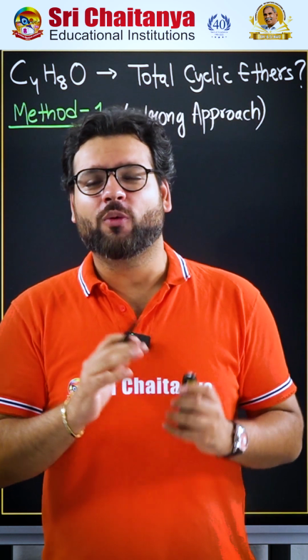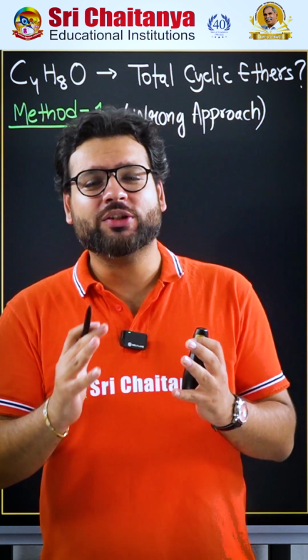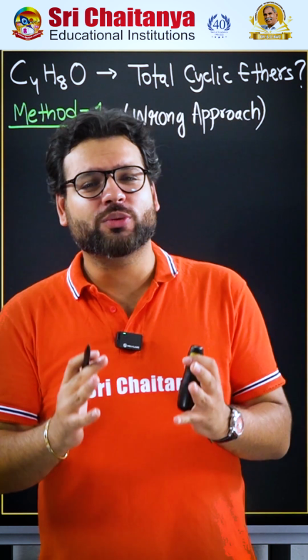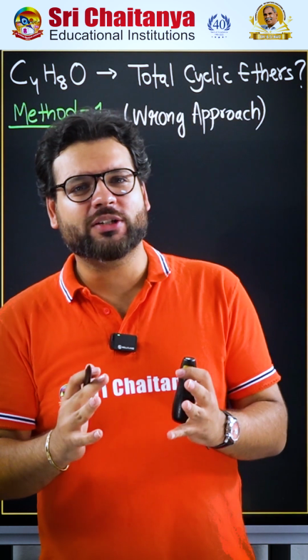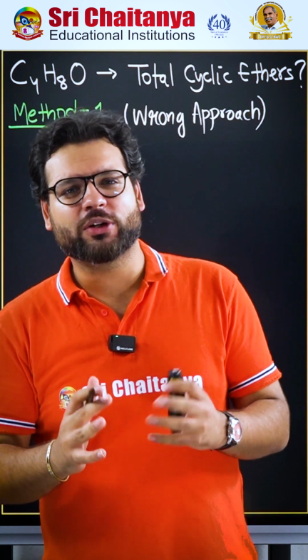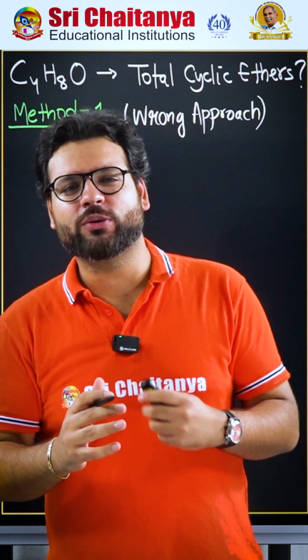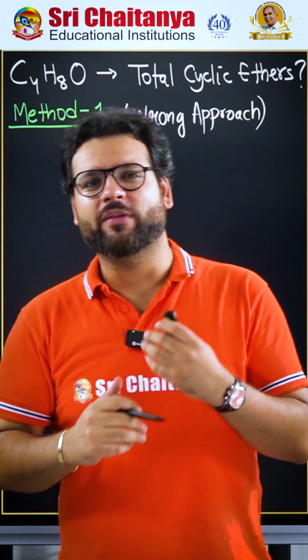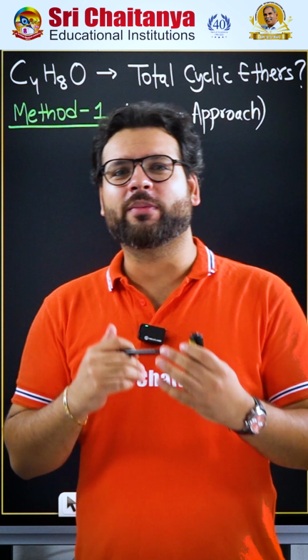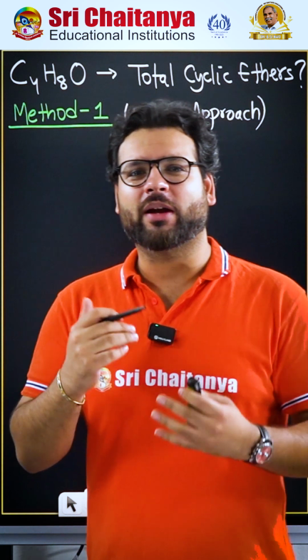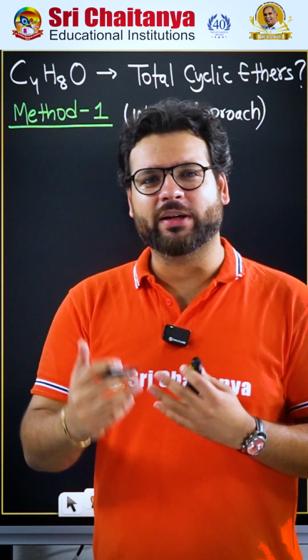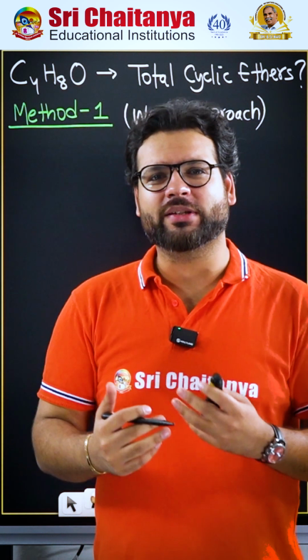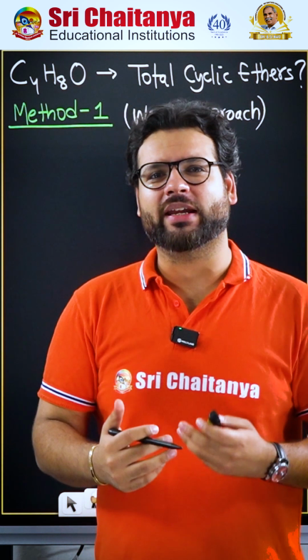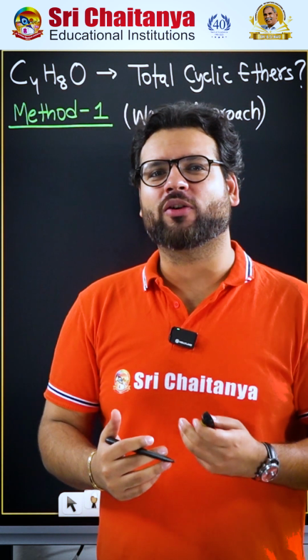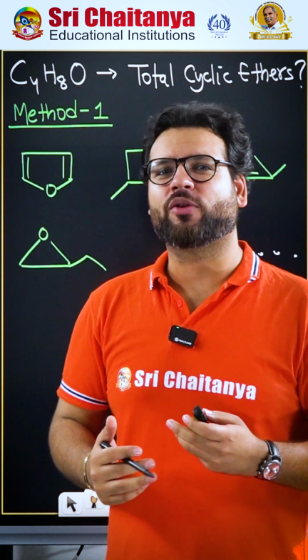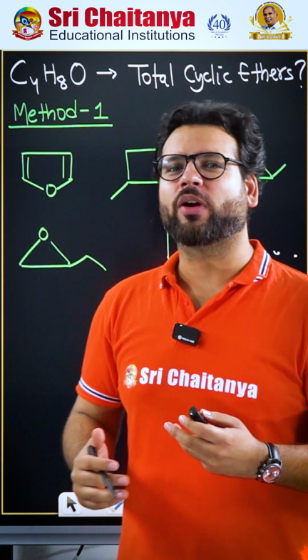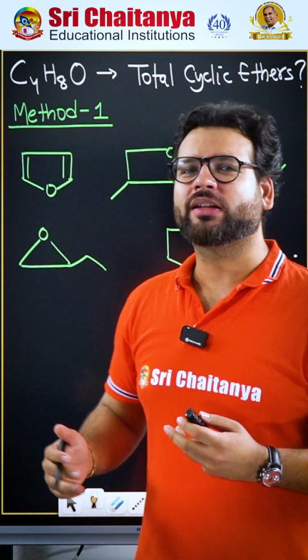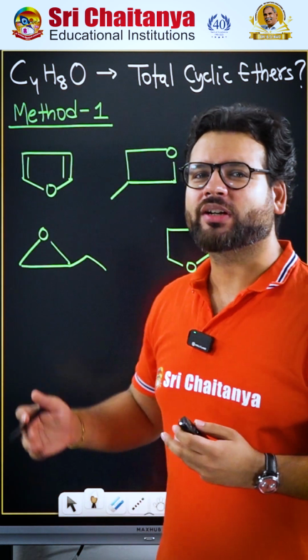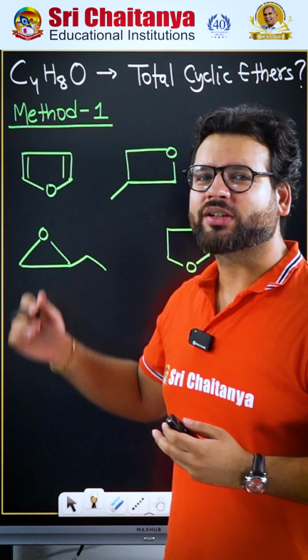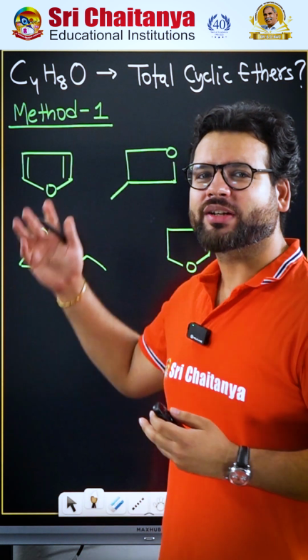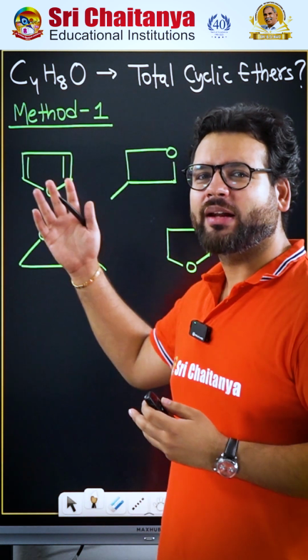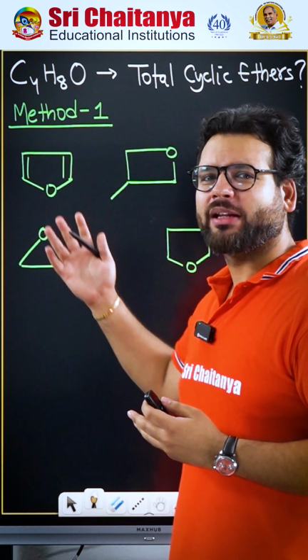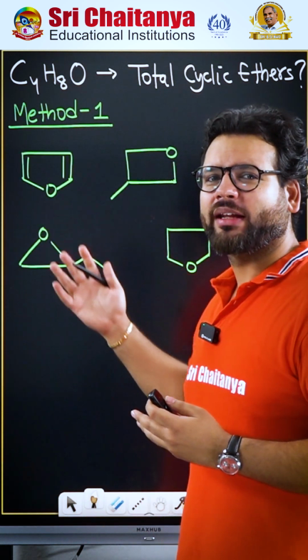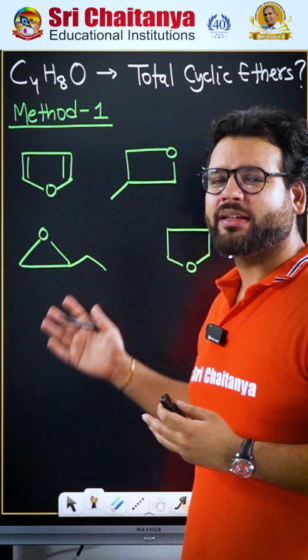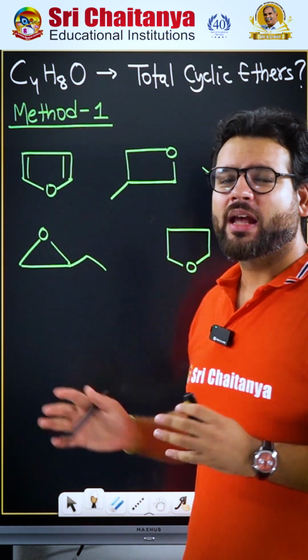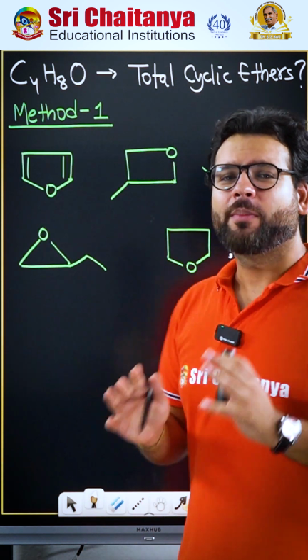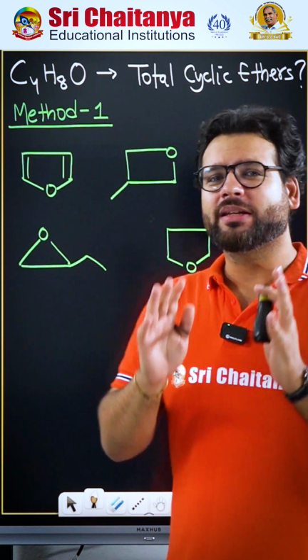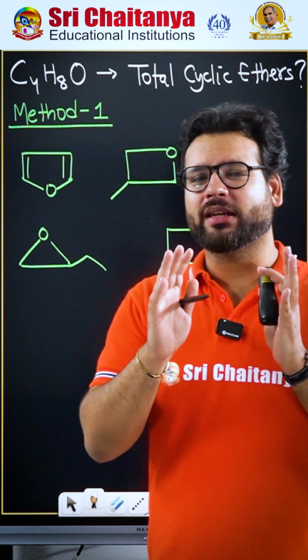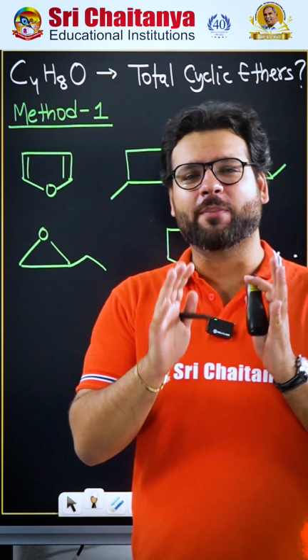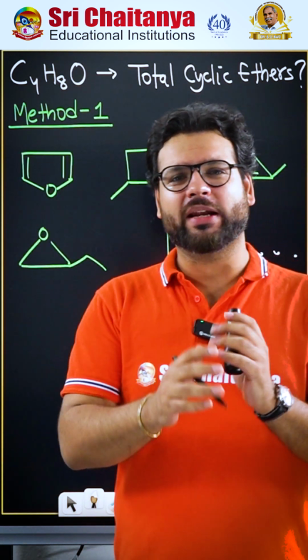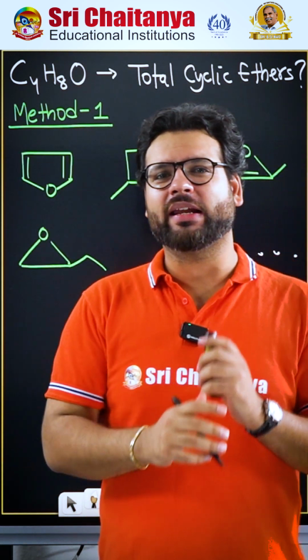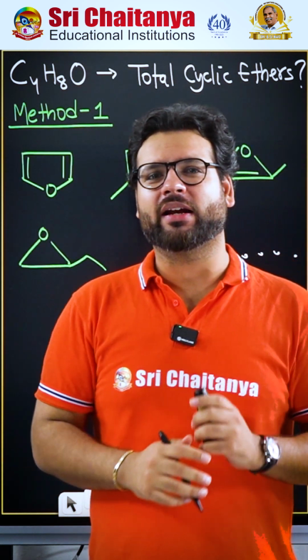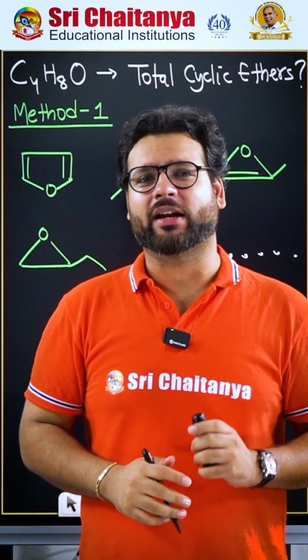What students would do is commit the mistake of drawing the structures randomly like this, but this is completely incorrect.